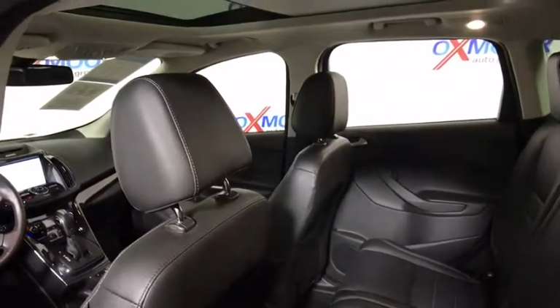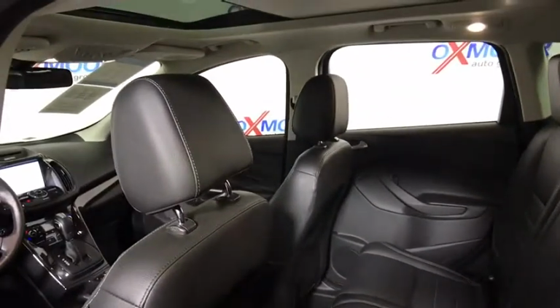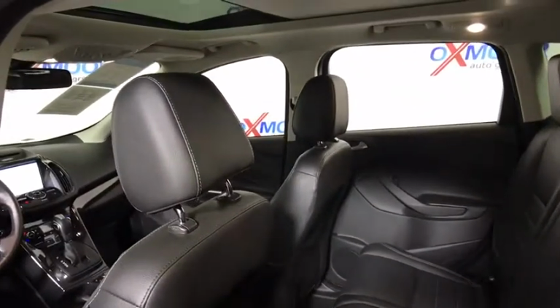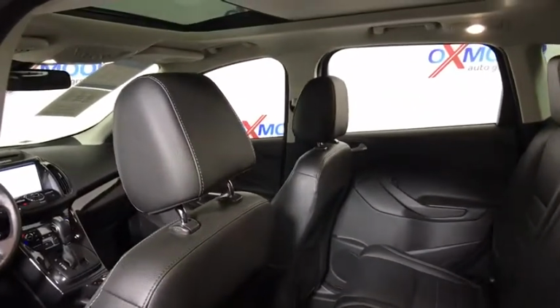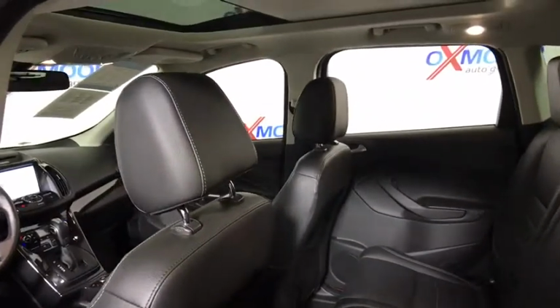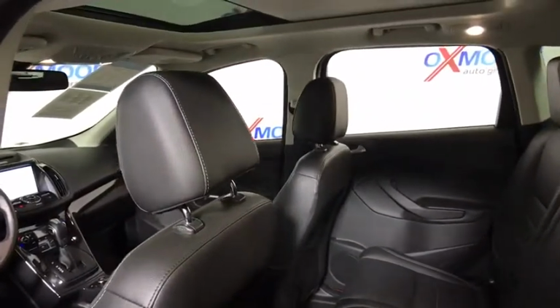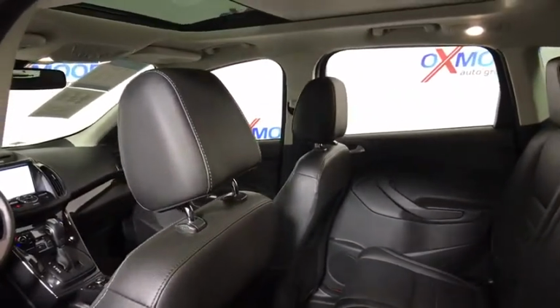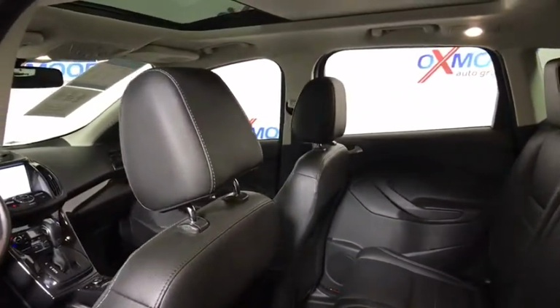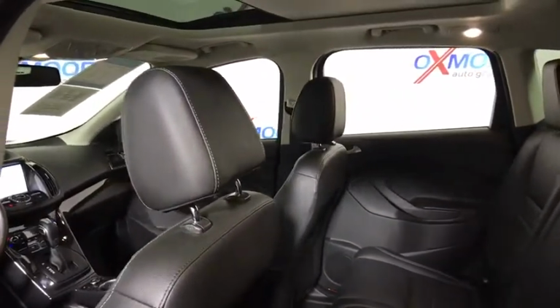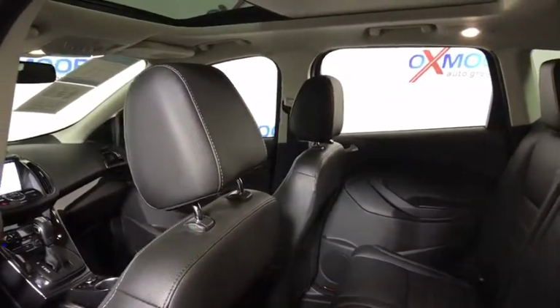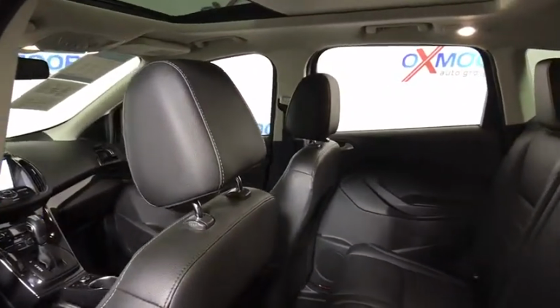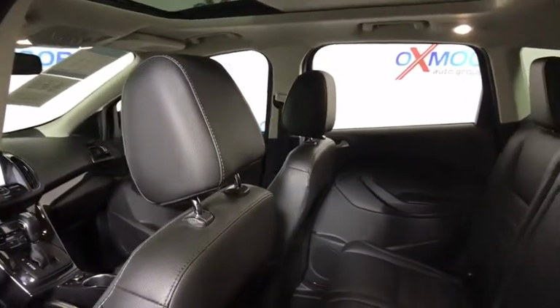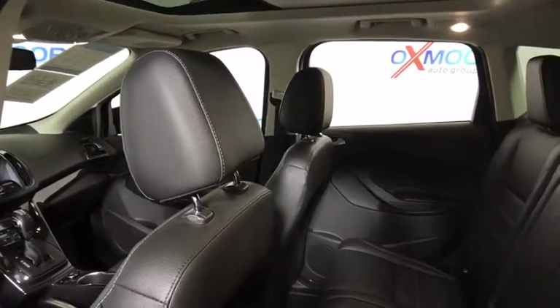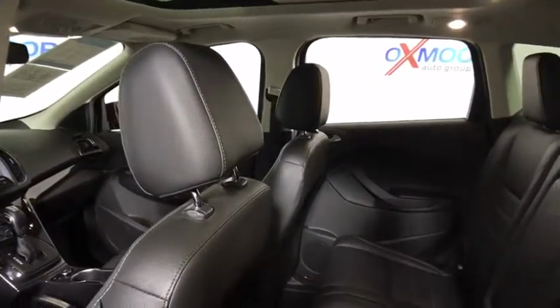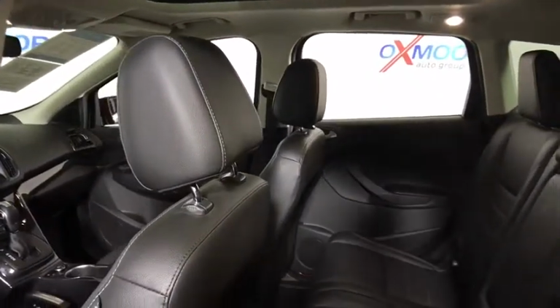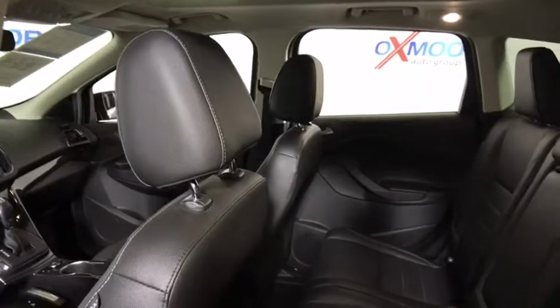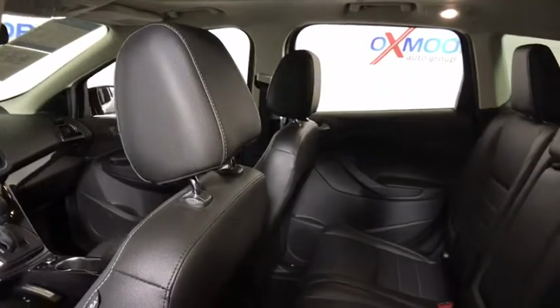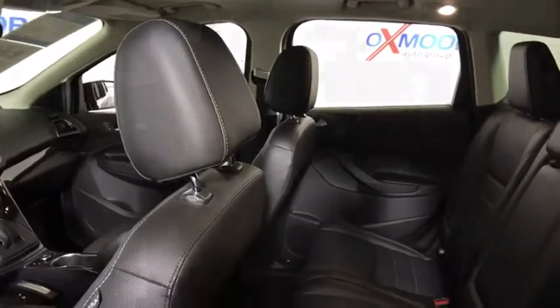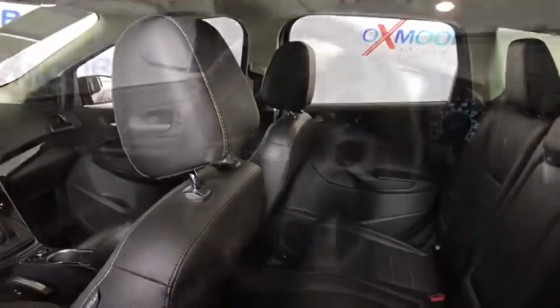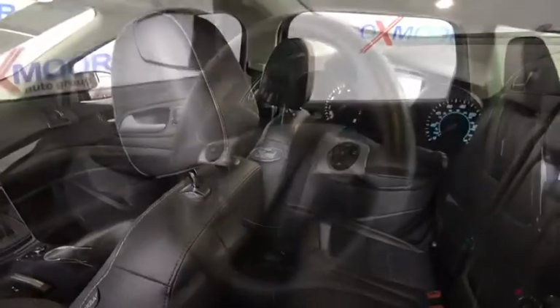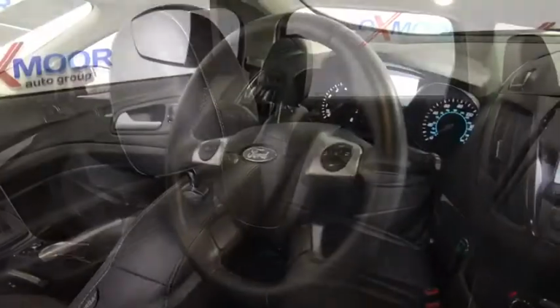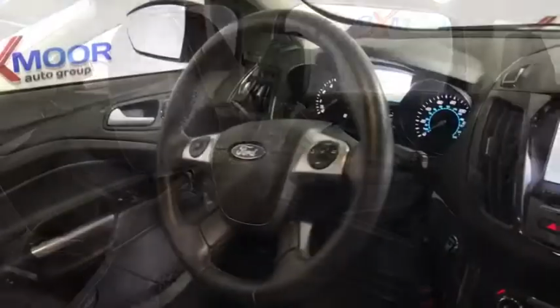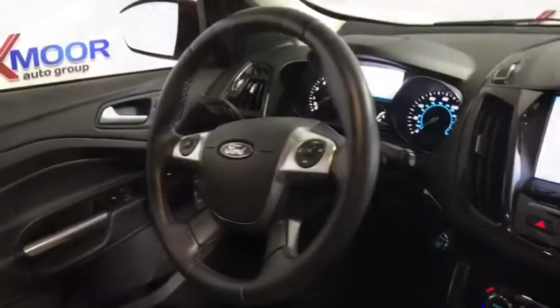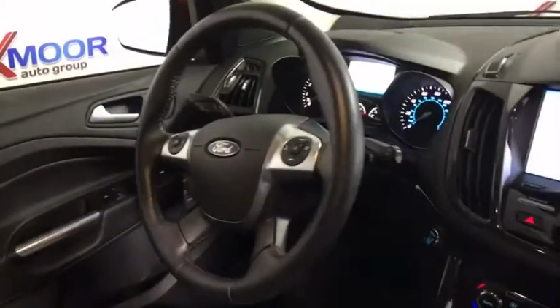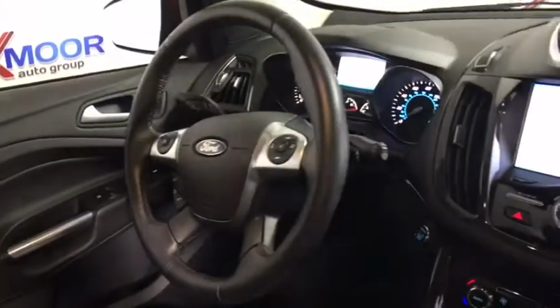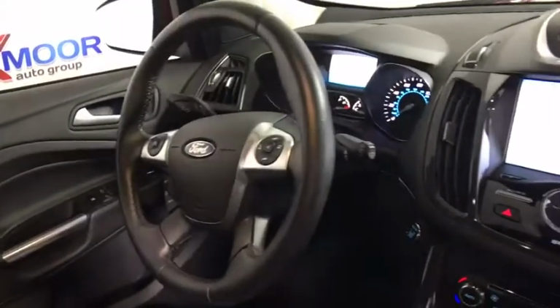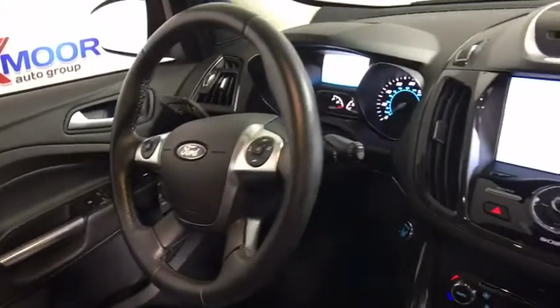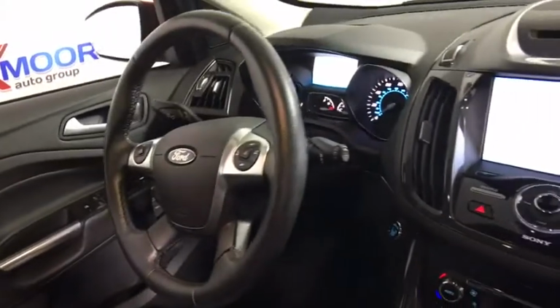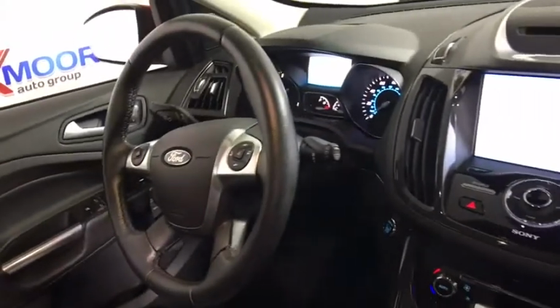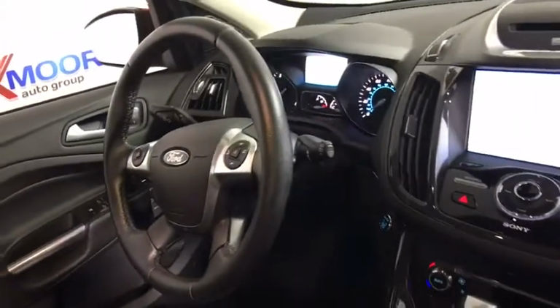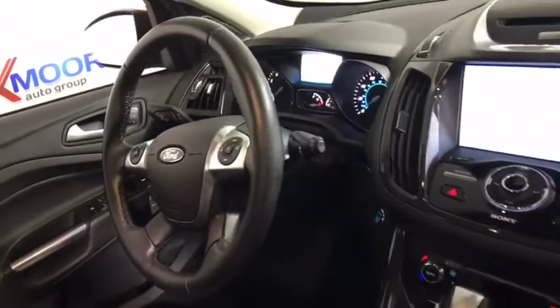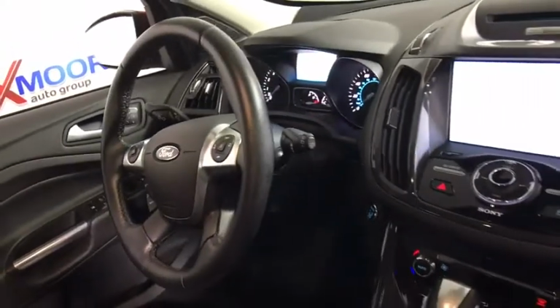Compass, trip computer, heated front seats, remote keyless entry, brake assist, tachometer.